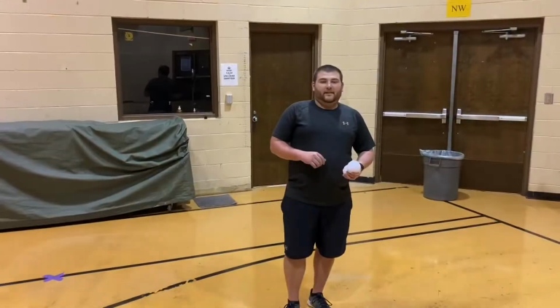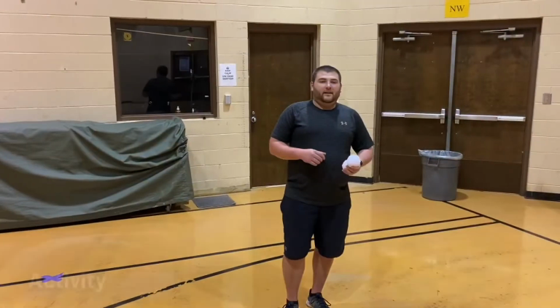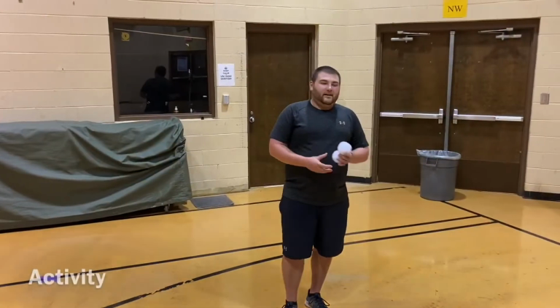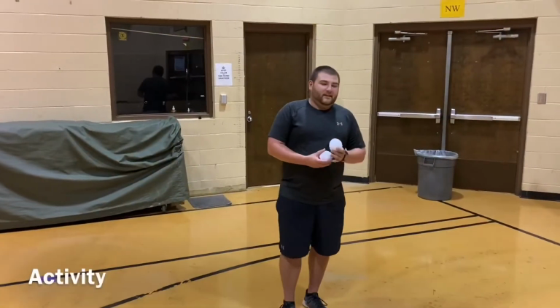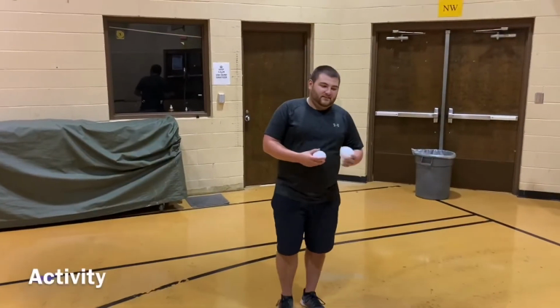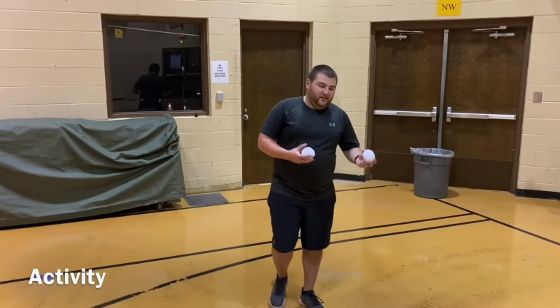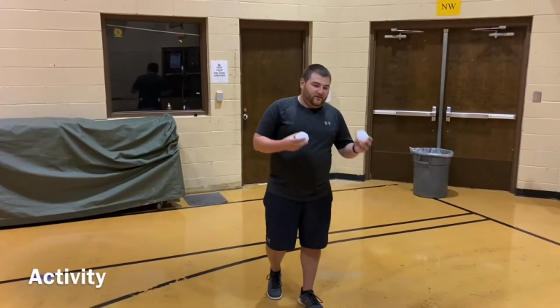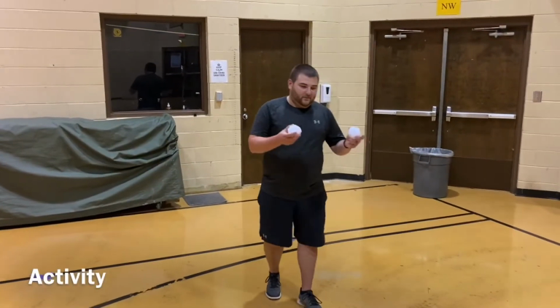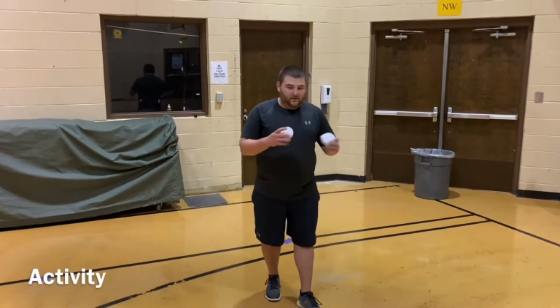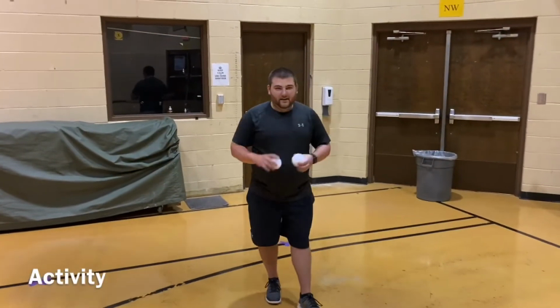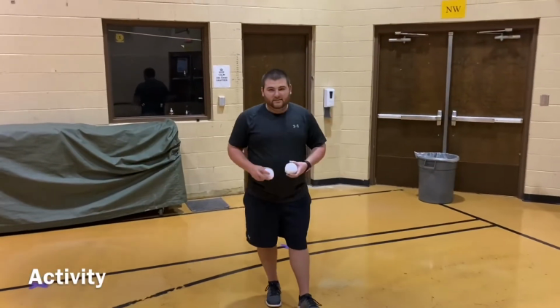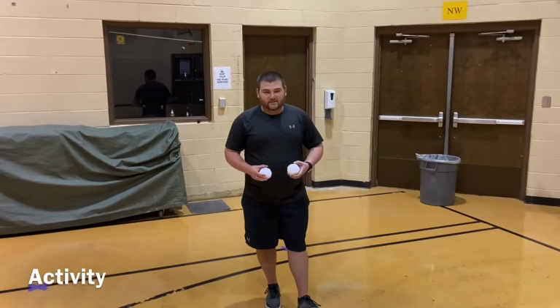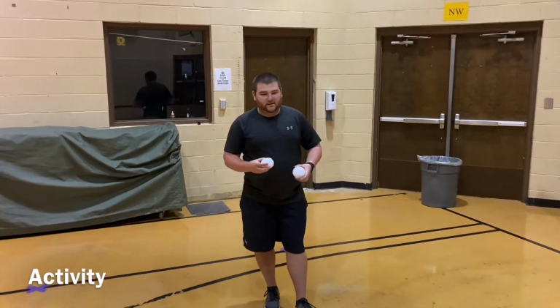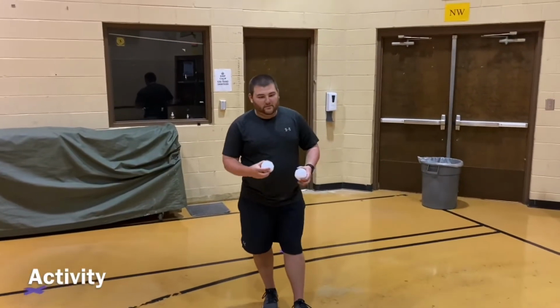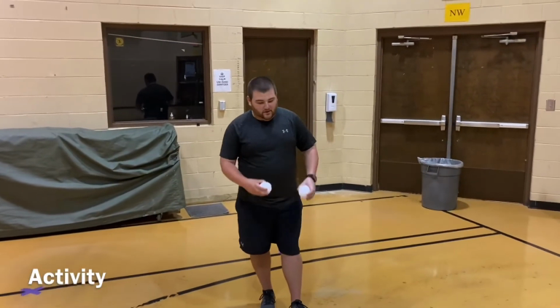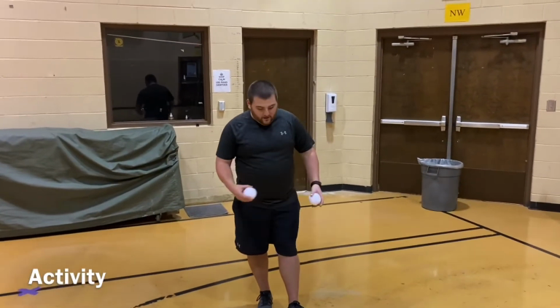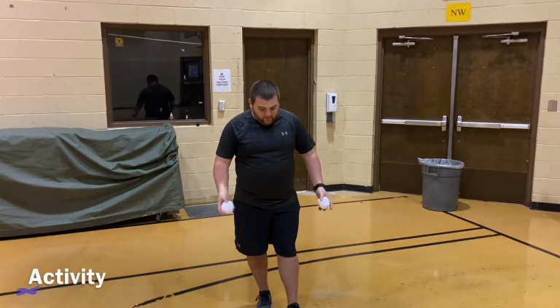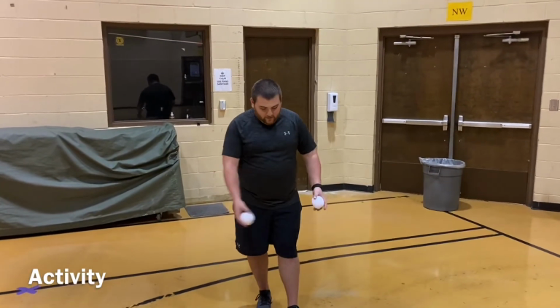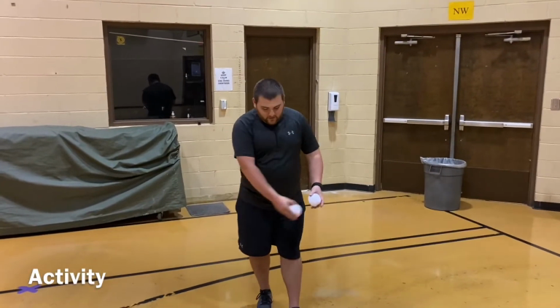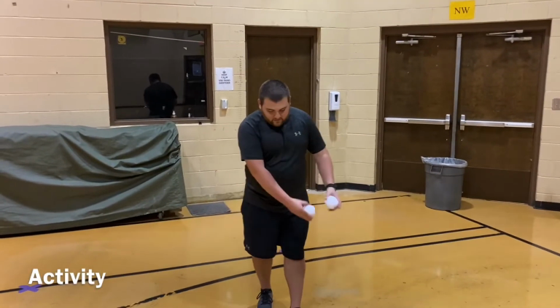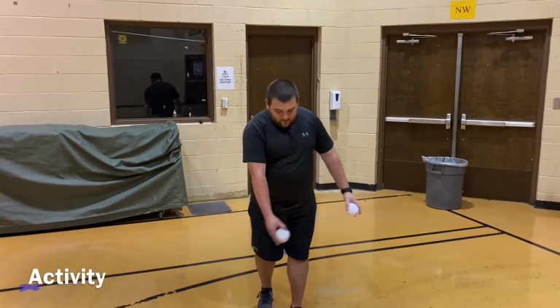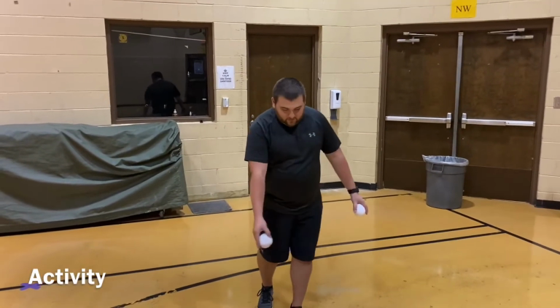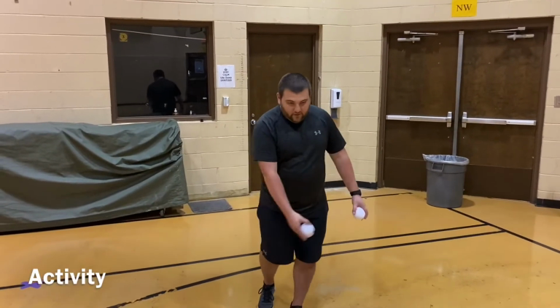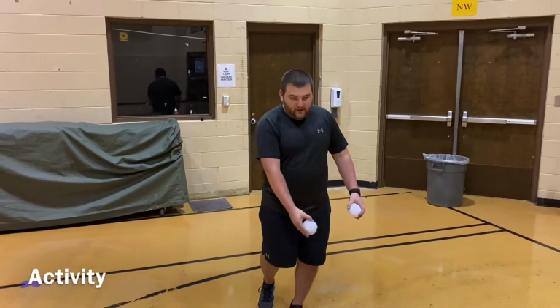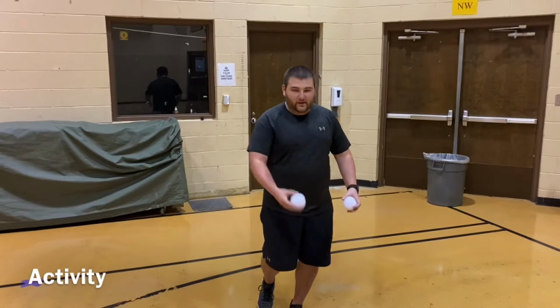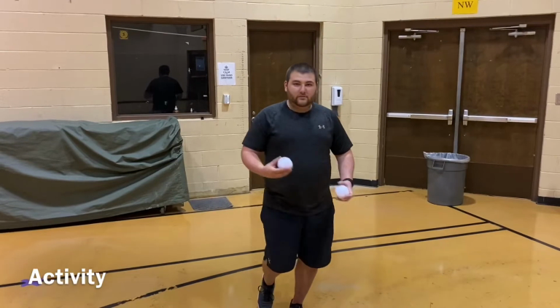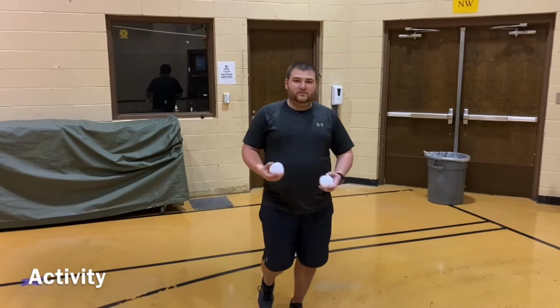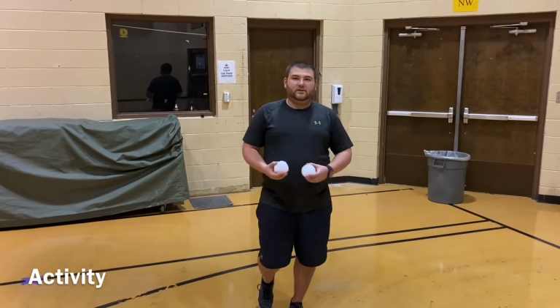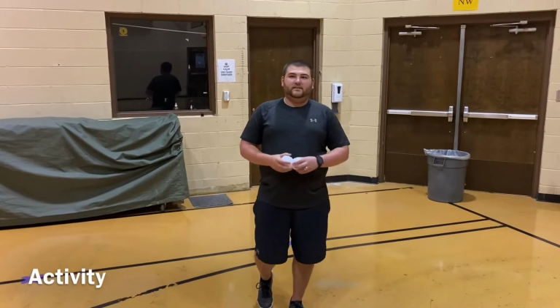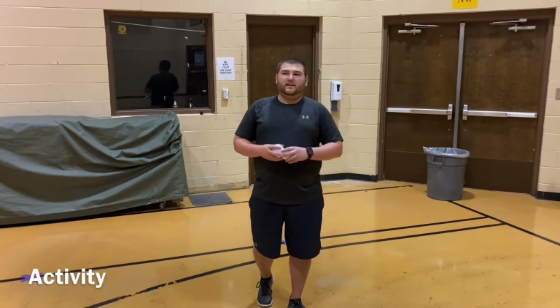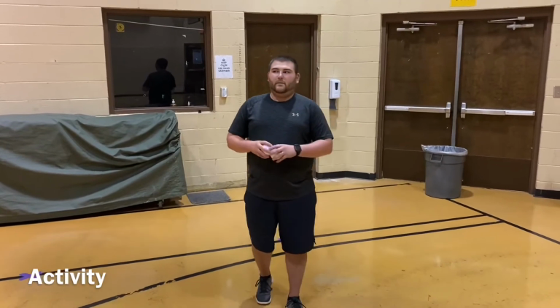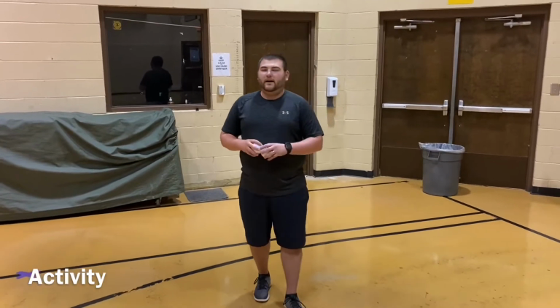Alright guys, I've got my lane set up here. I've got my boundary line that I'm going to try and stay behind.